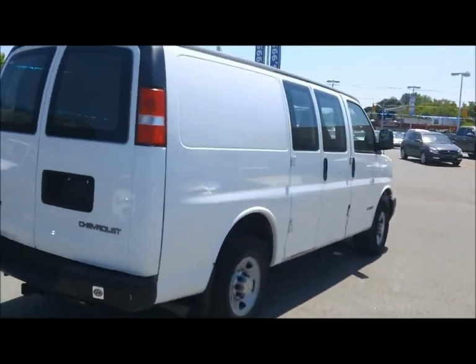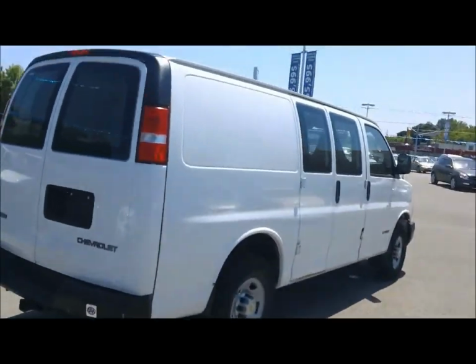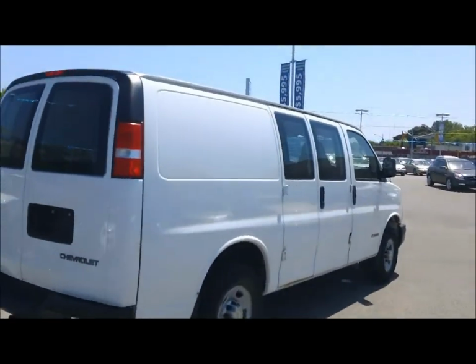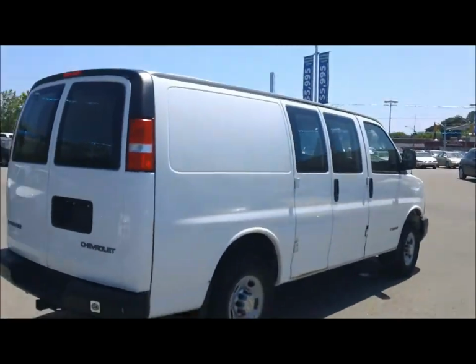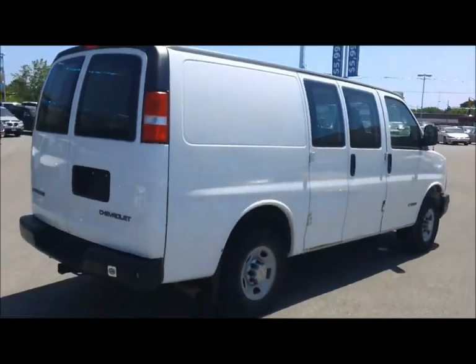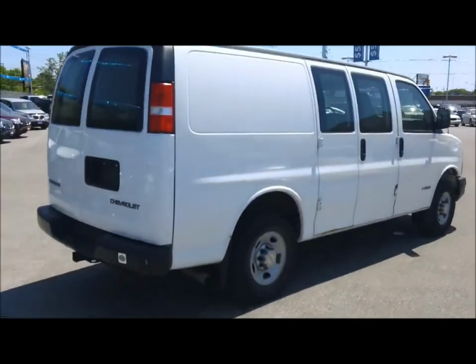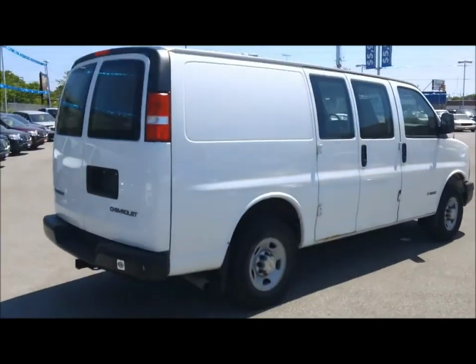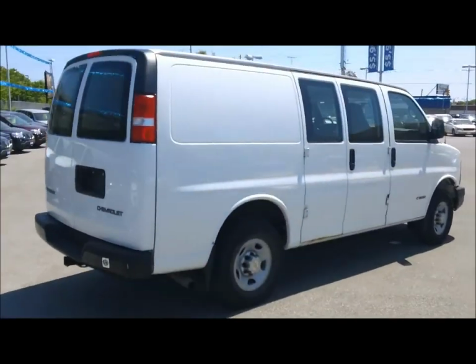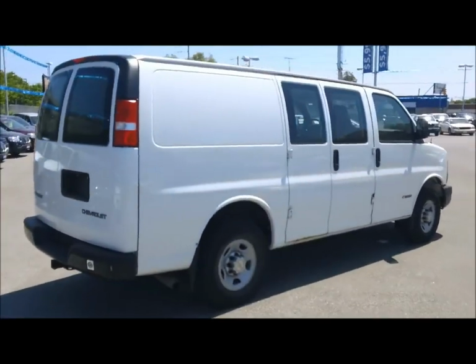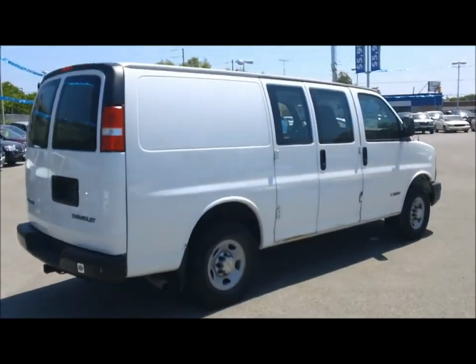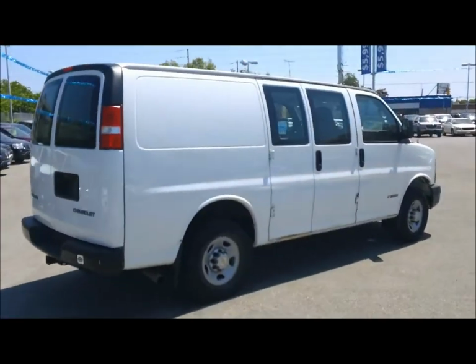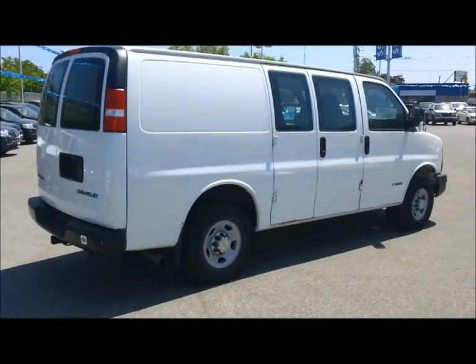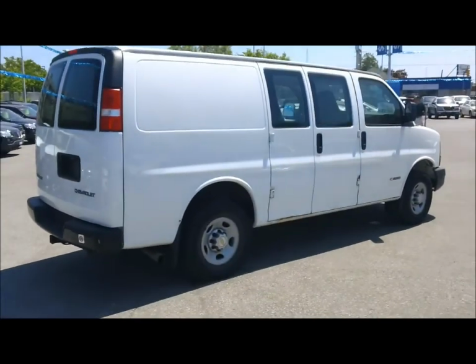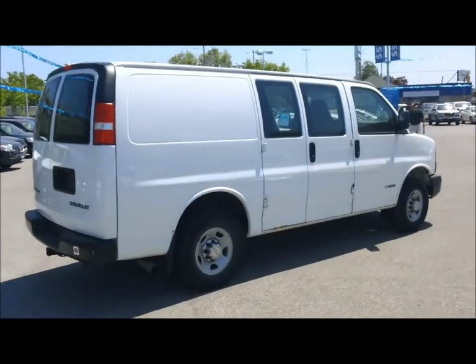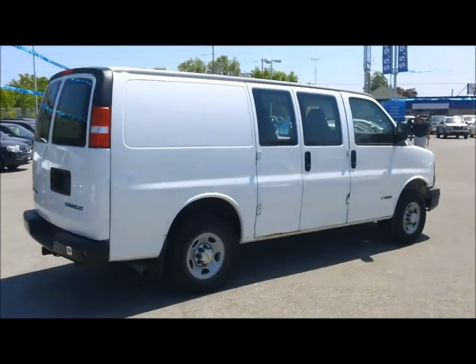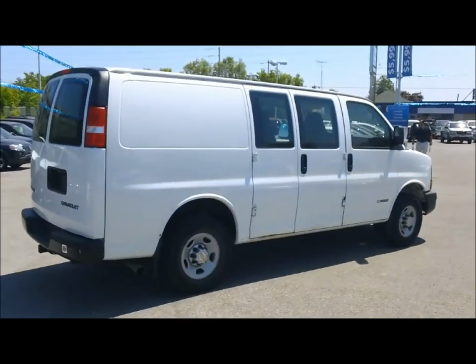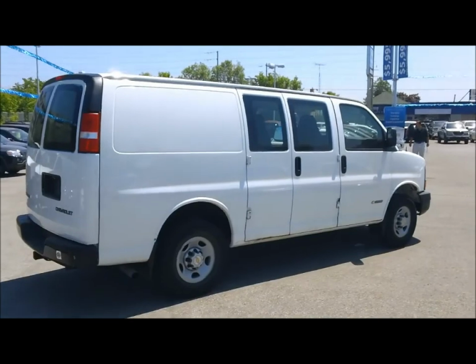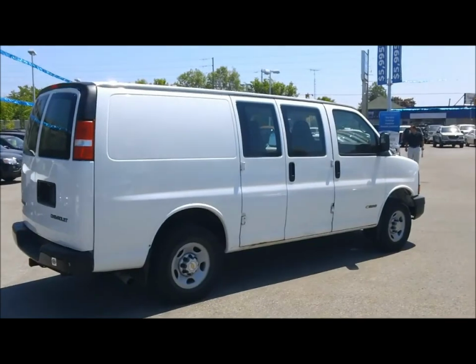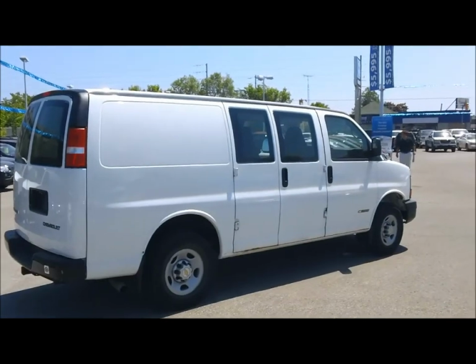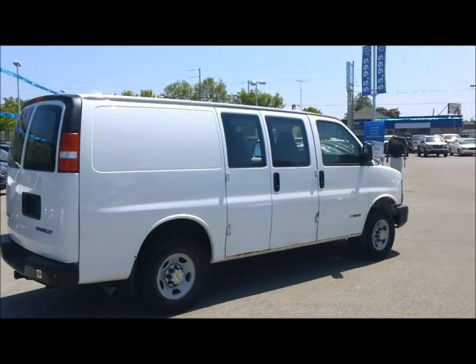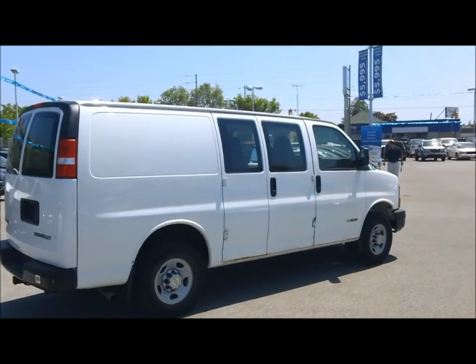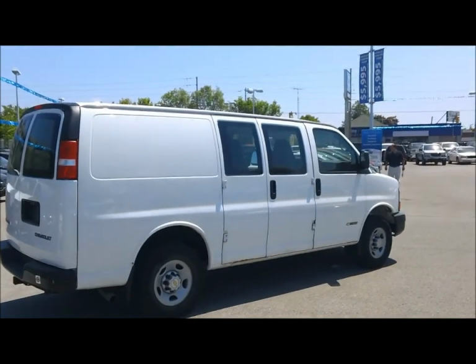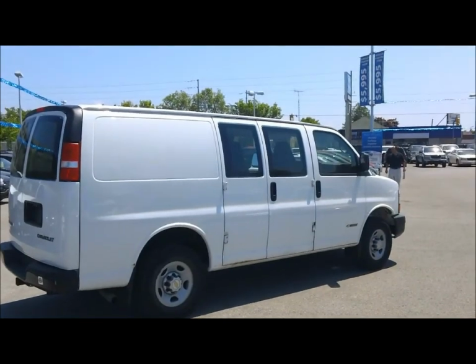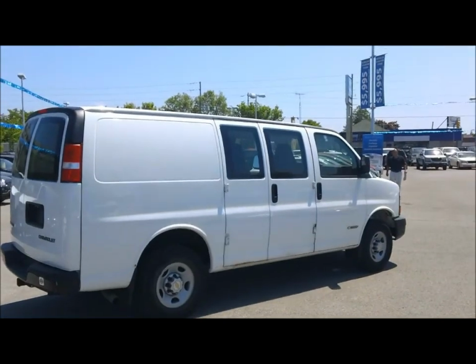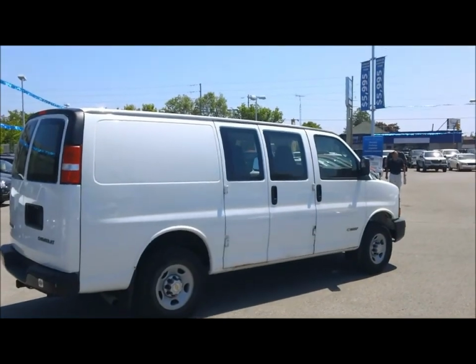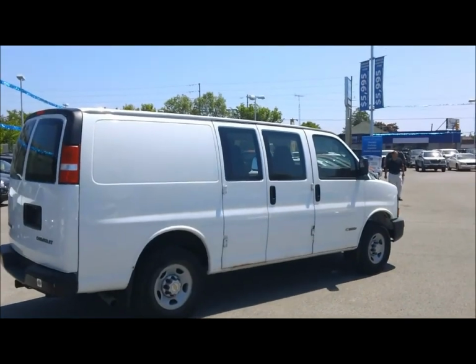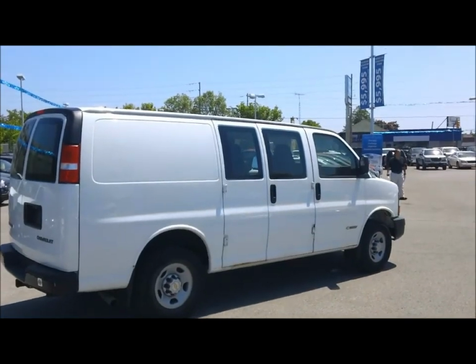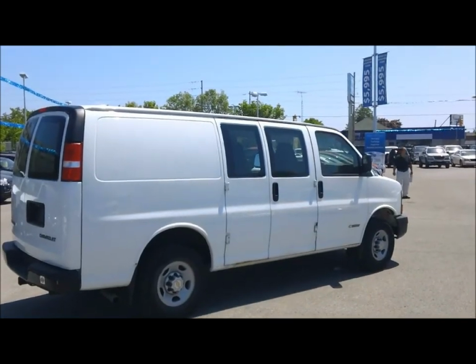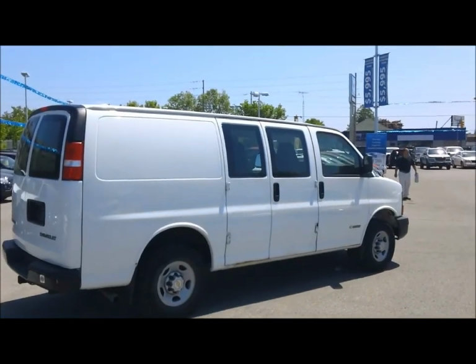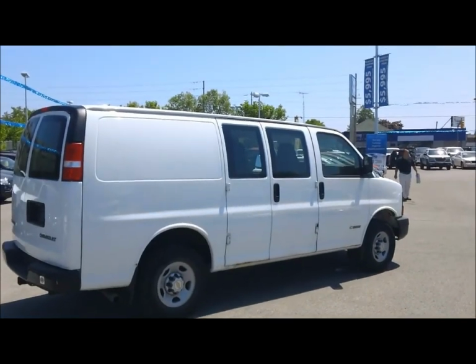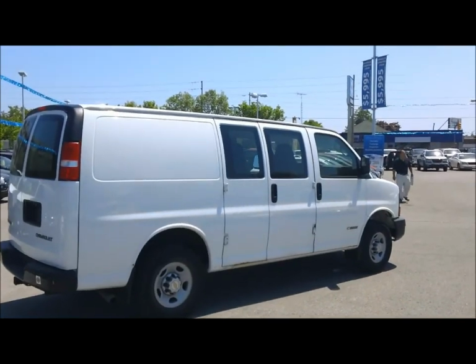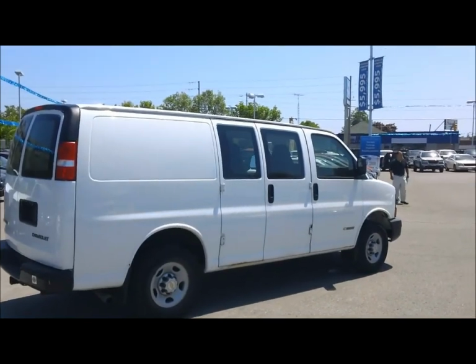Great for somebody with a painting business, an electrician, or some type of a contracting business. So let me show you inside this van.